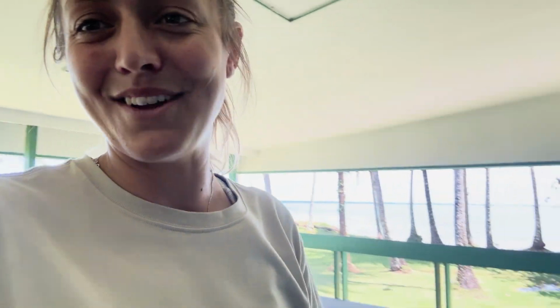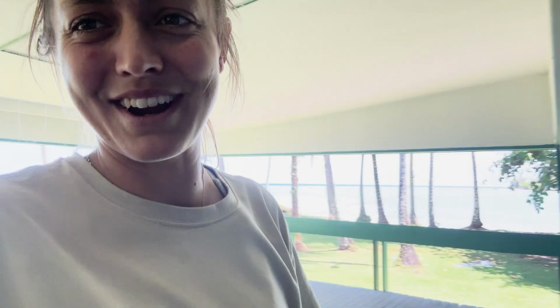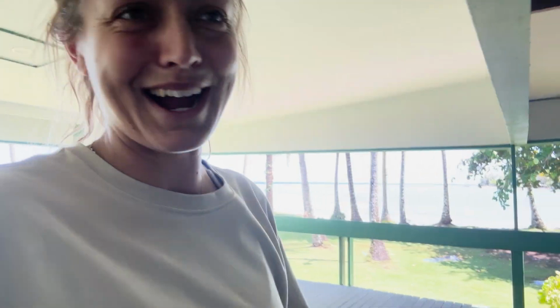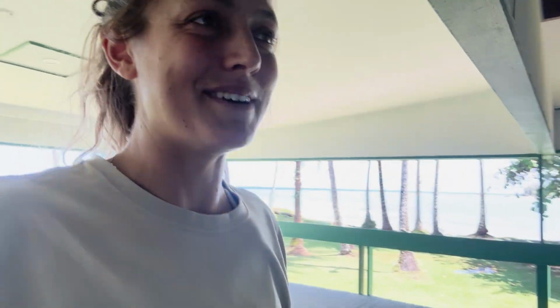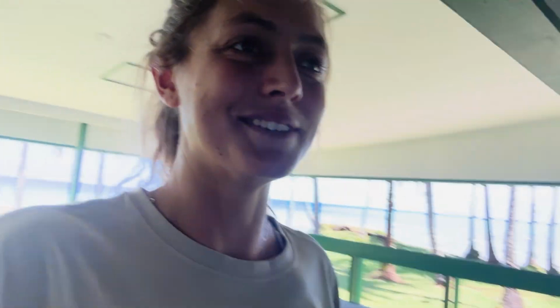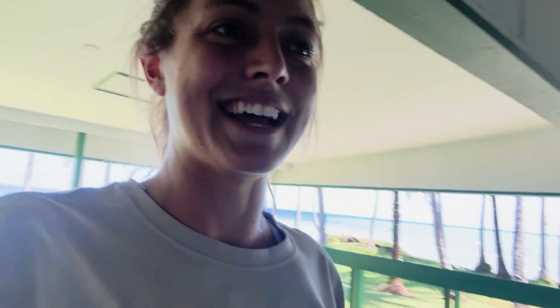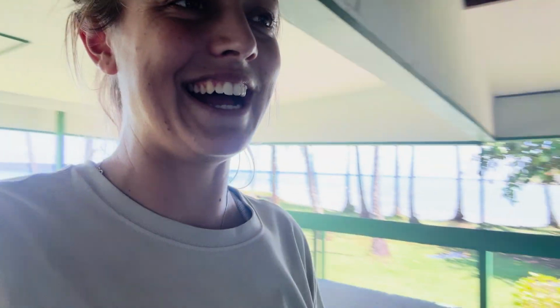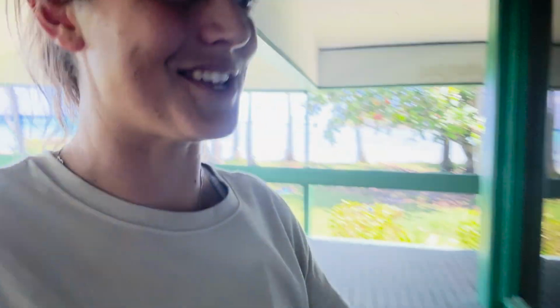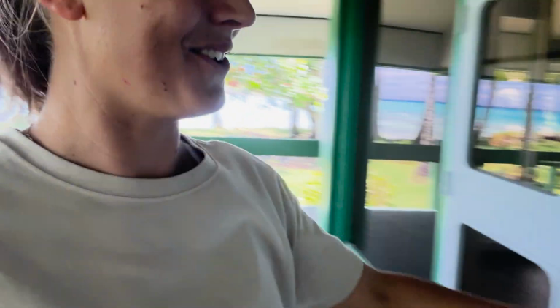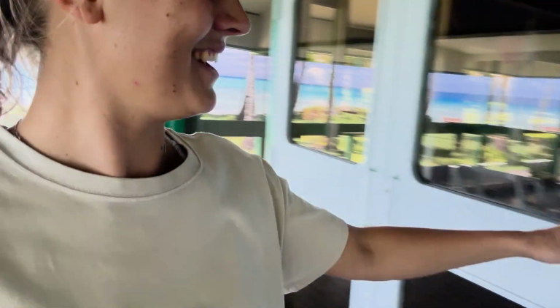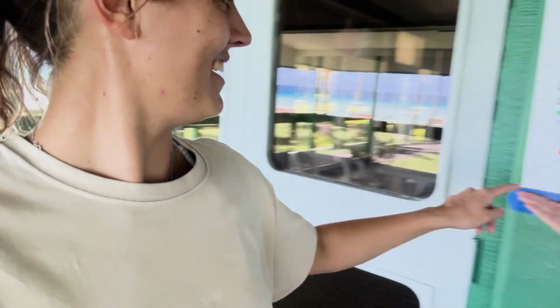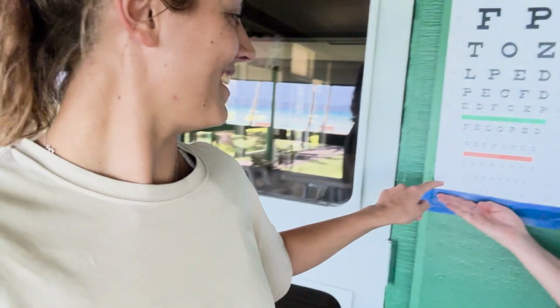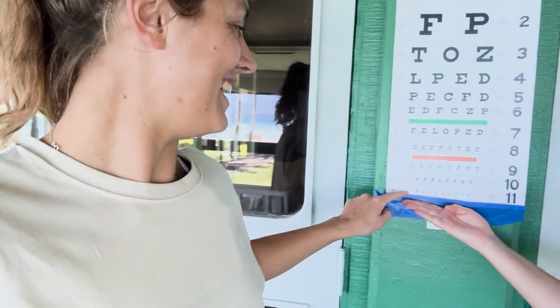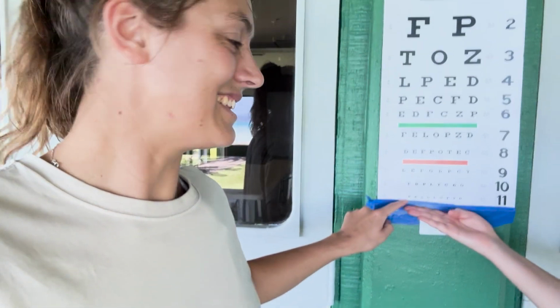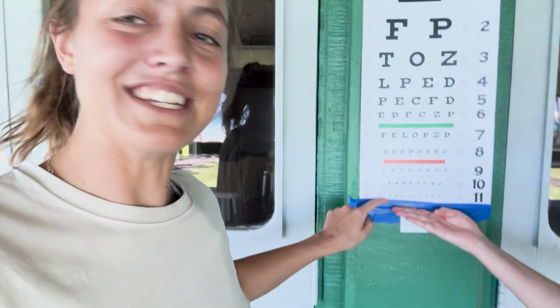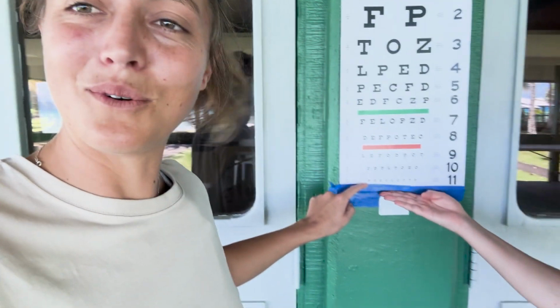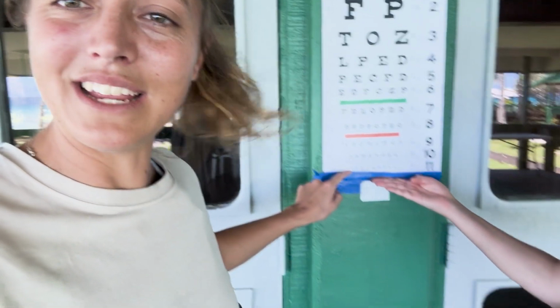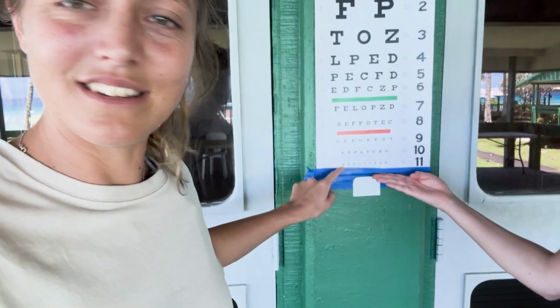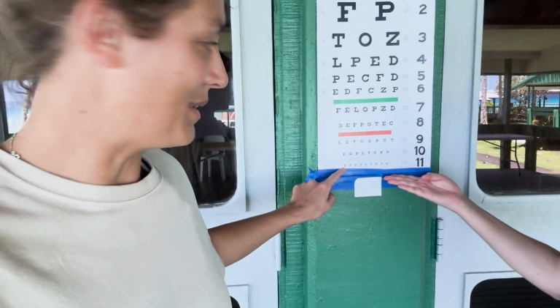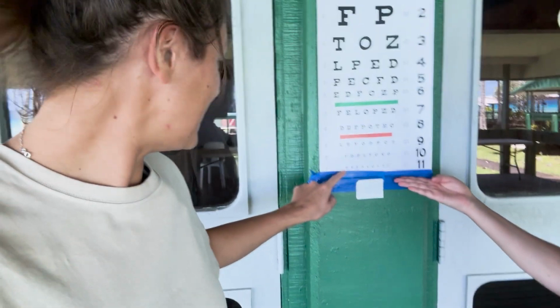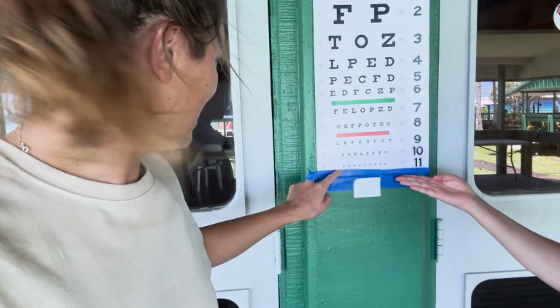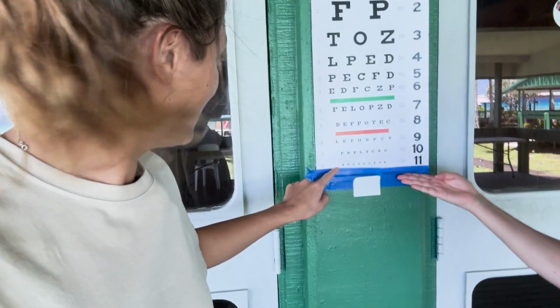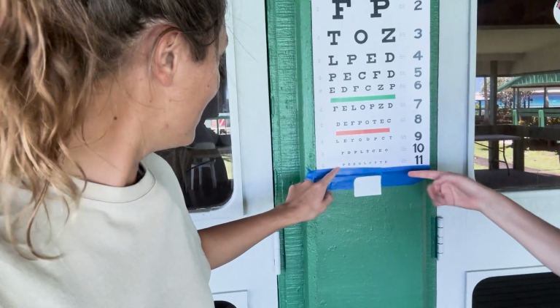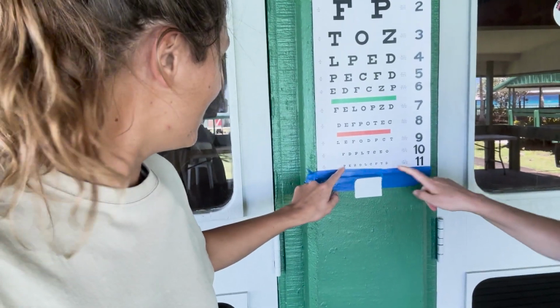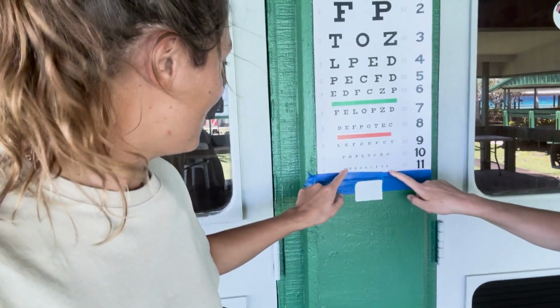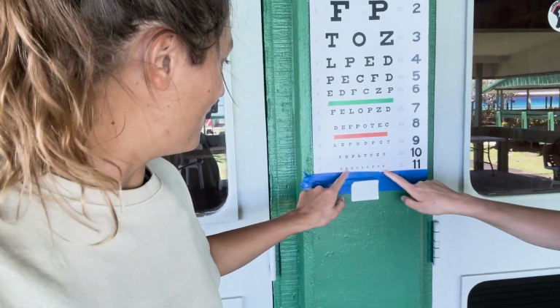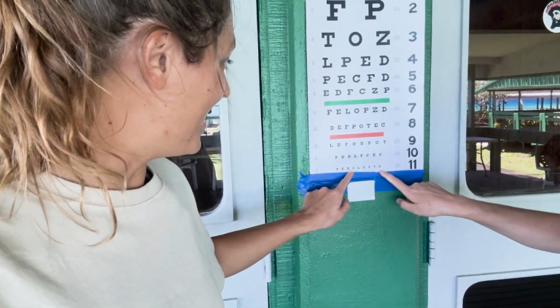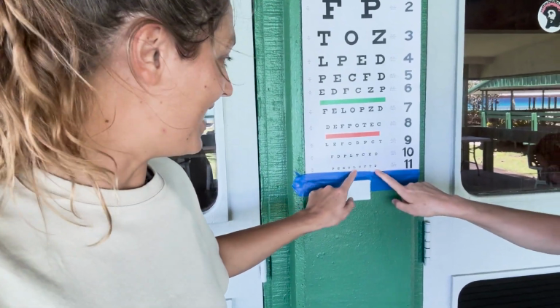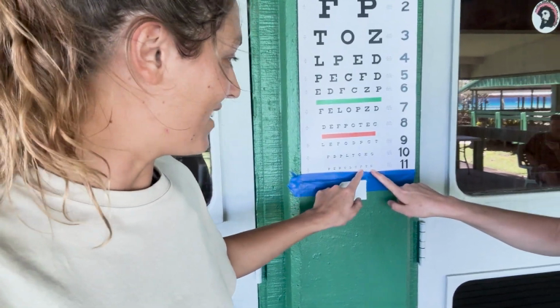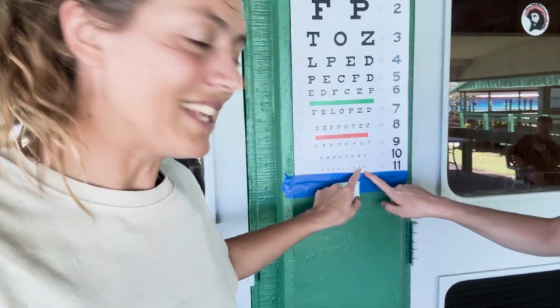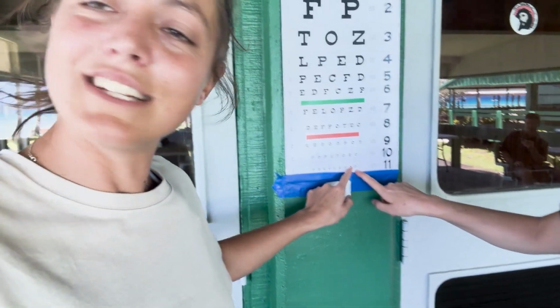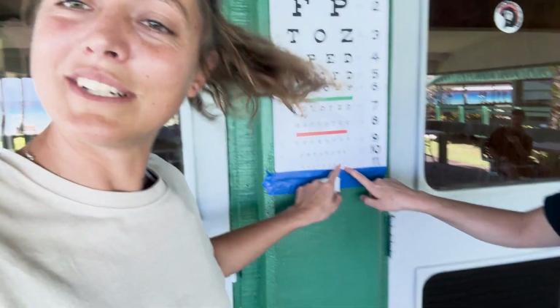It turns out that I have great eyeballs. I can see 20/20/10 — I can read these ones down here.